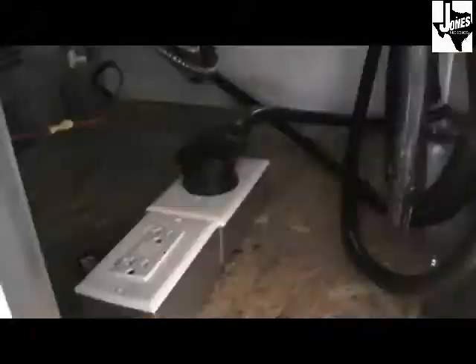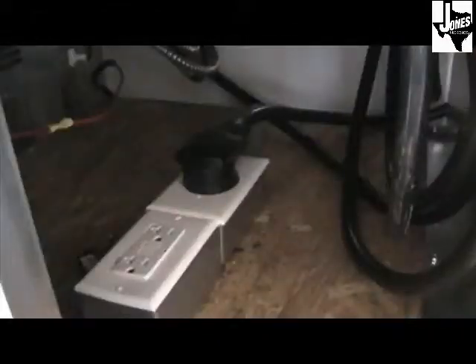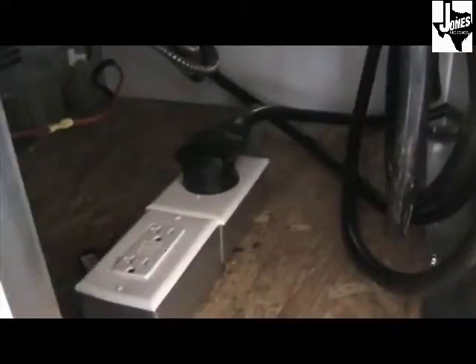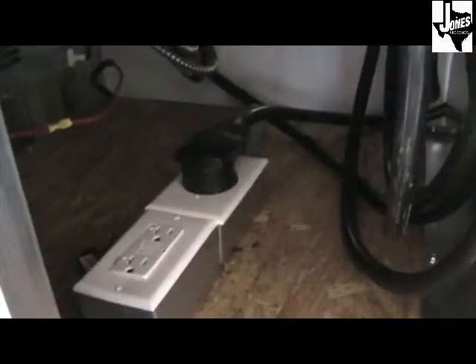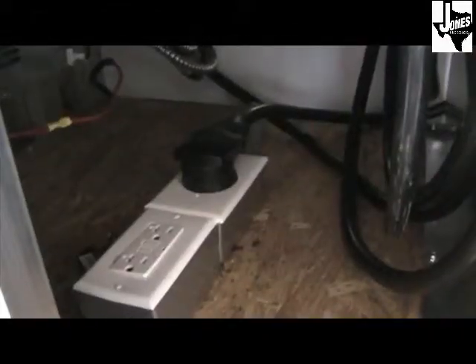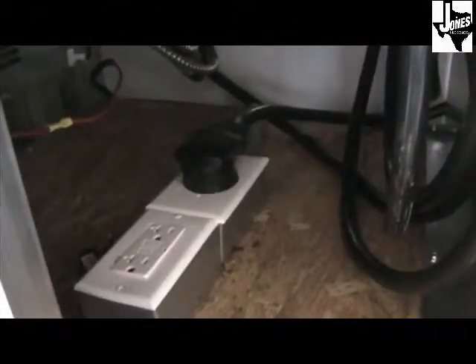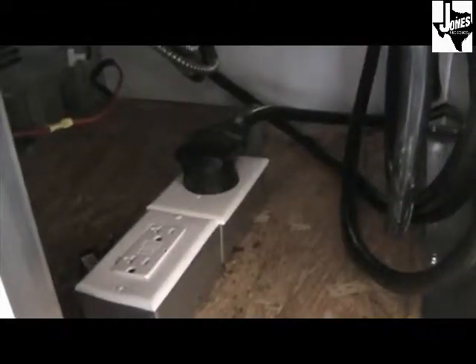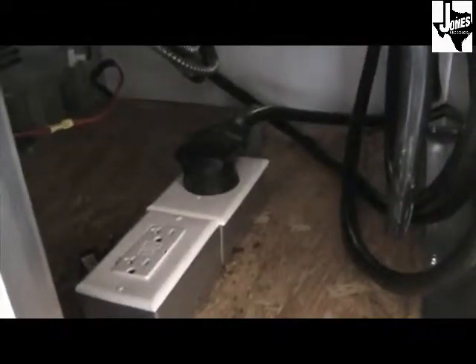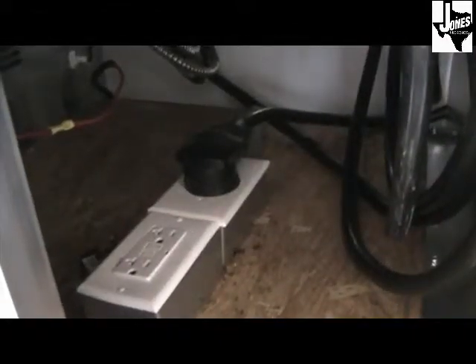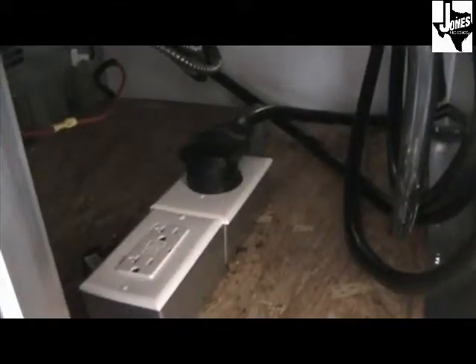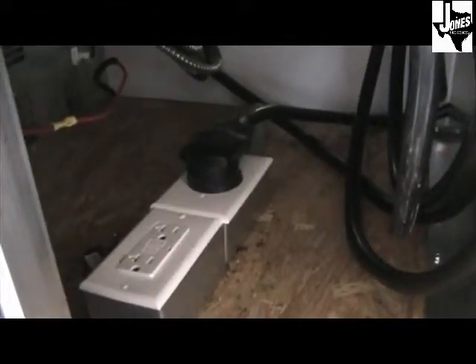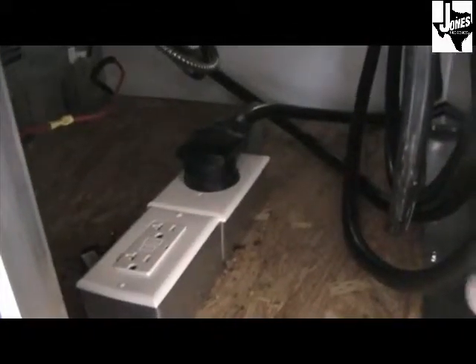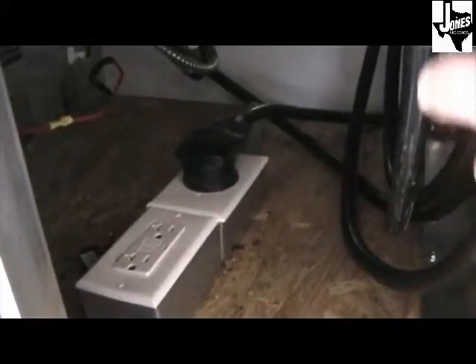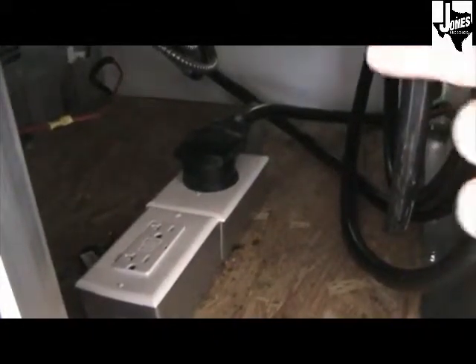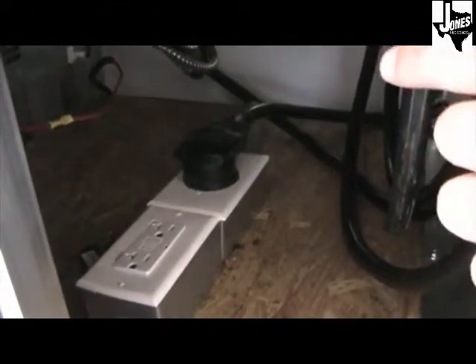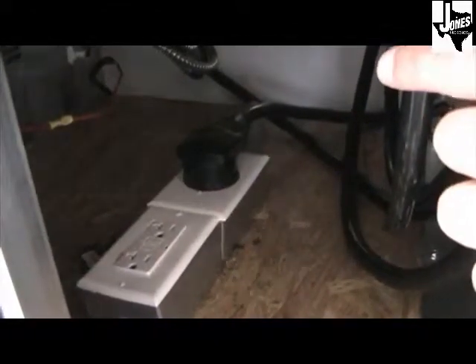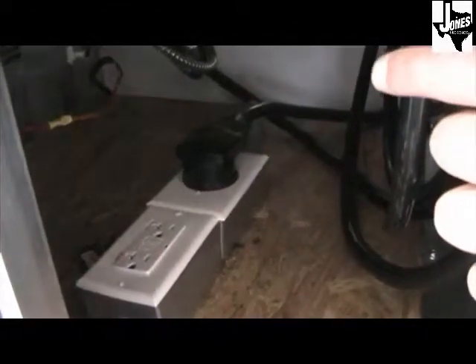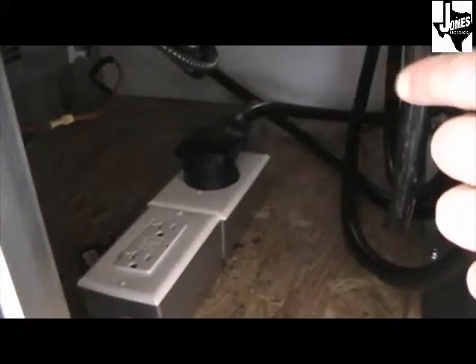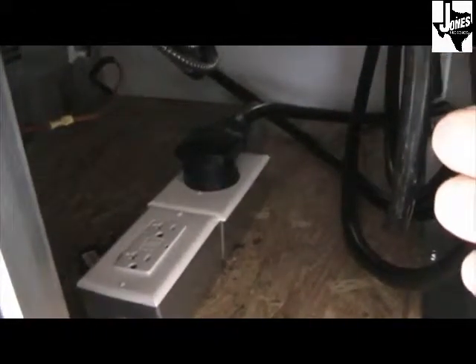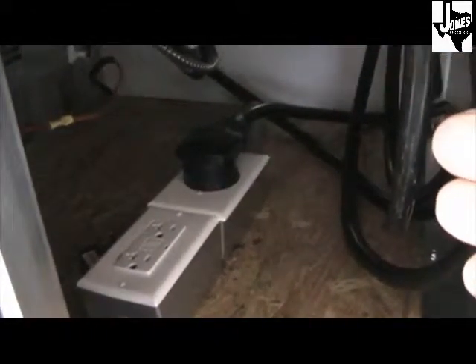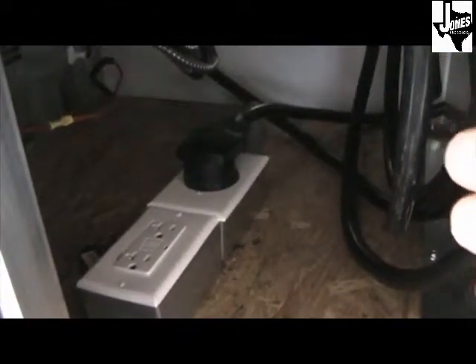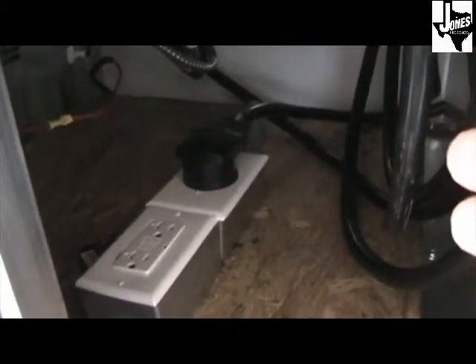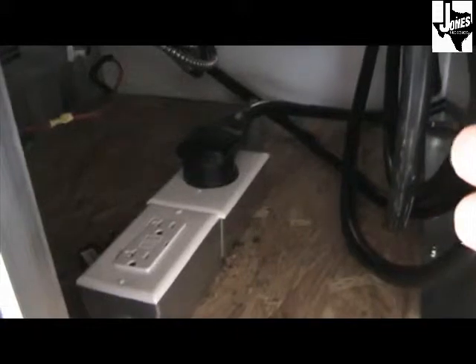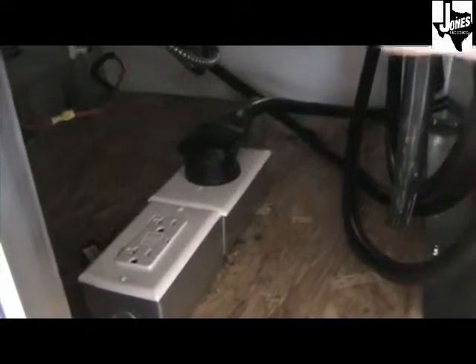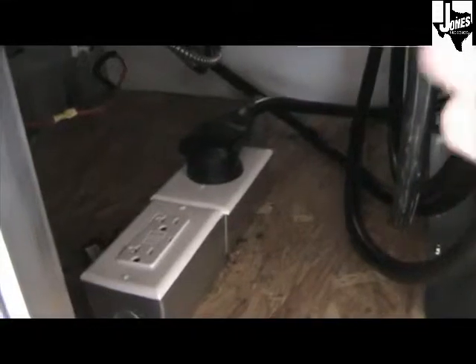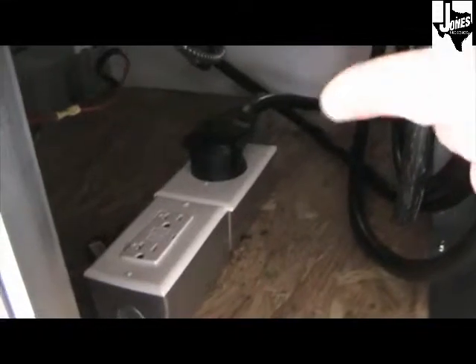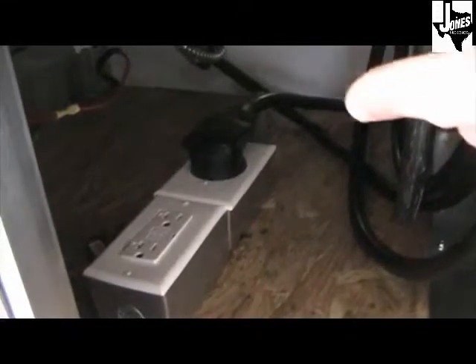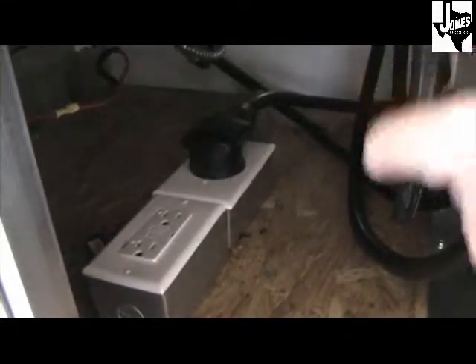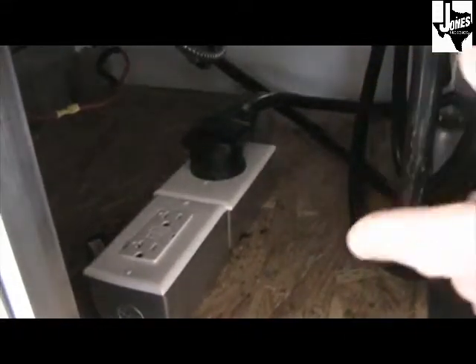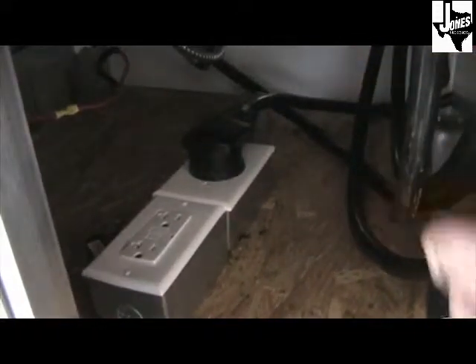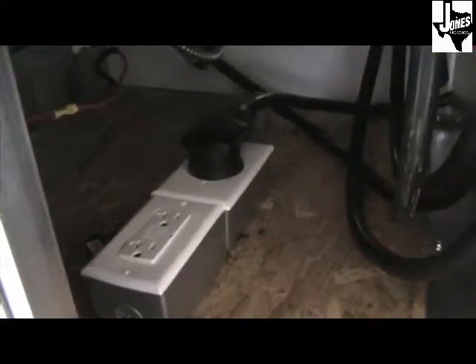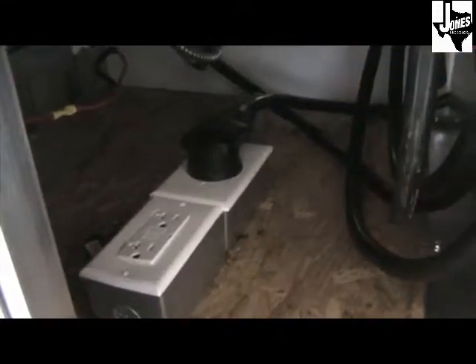Also under the sink, separated from your water, is your 30-amp shoreline plug-in and an additional 110-volt outlet.